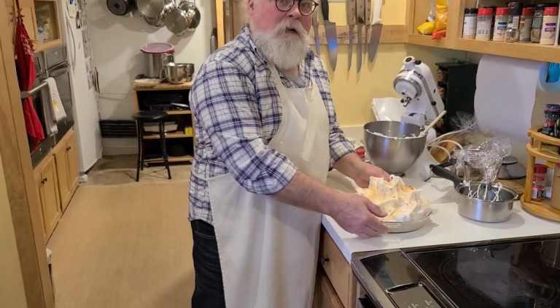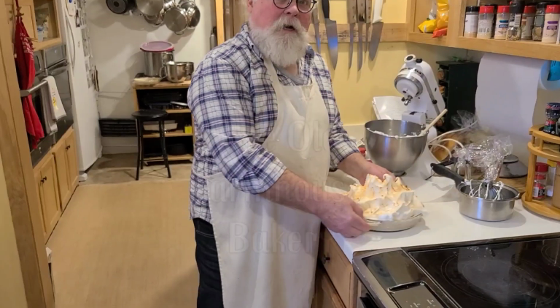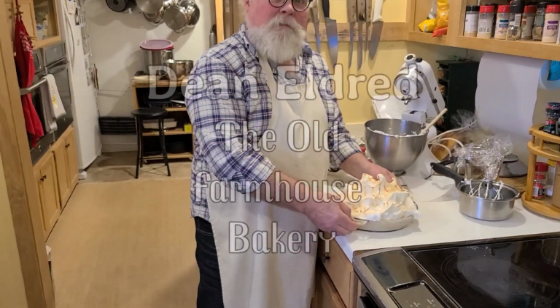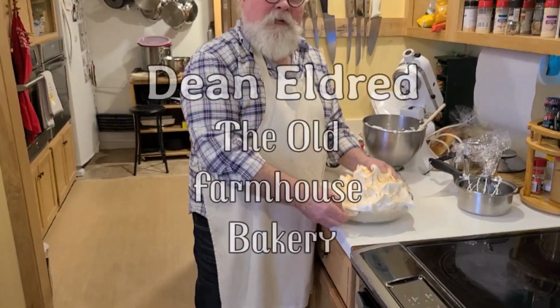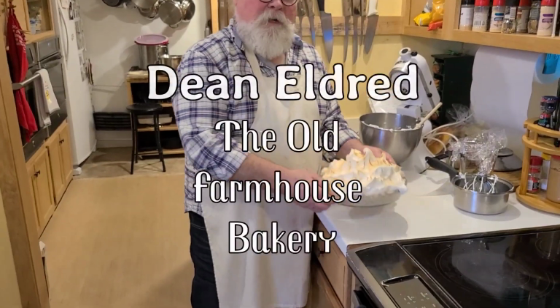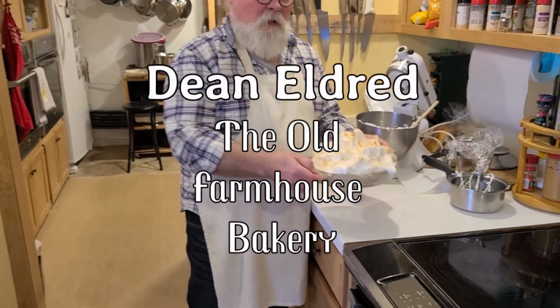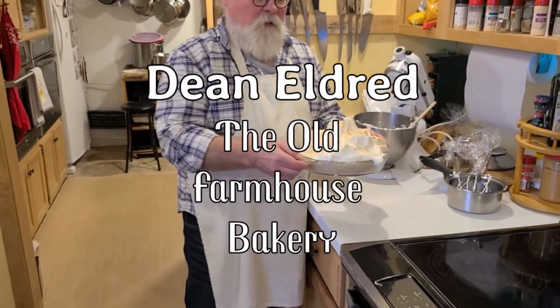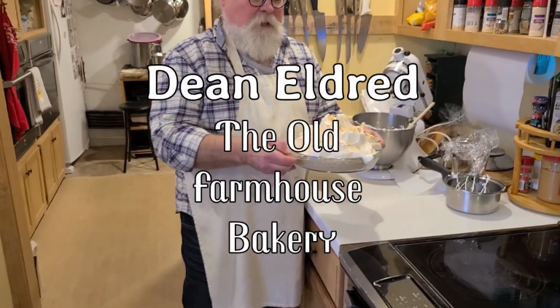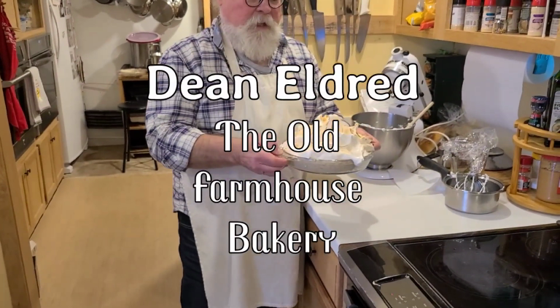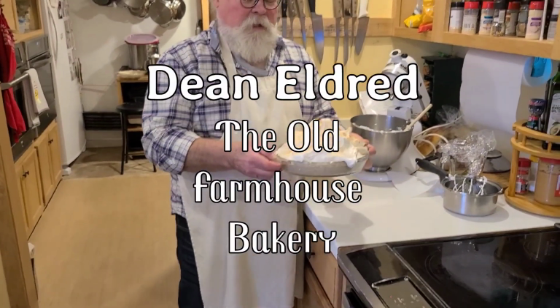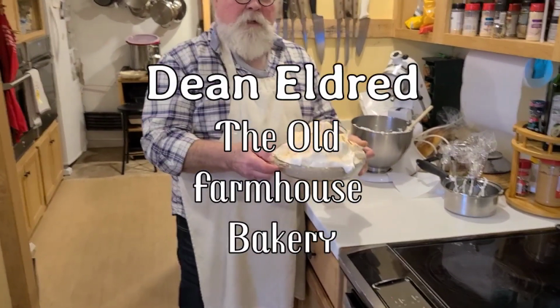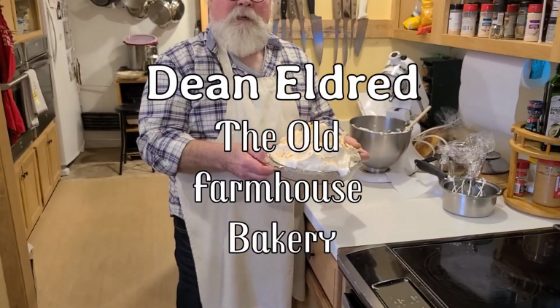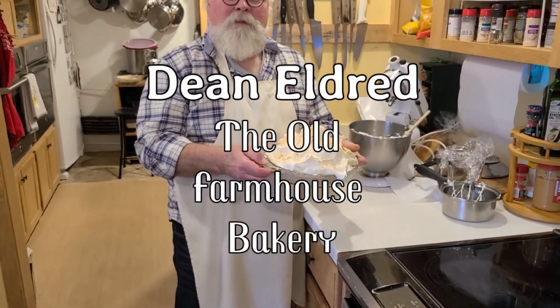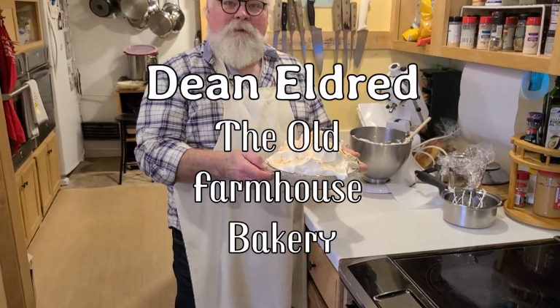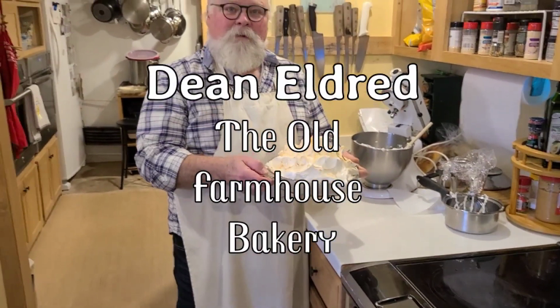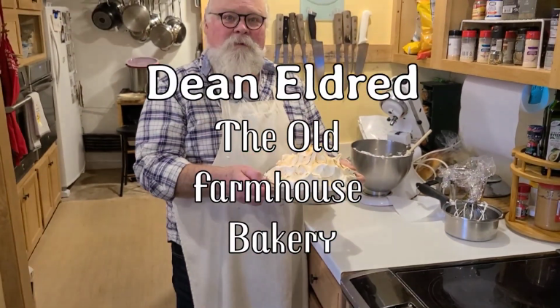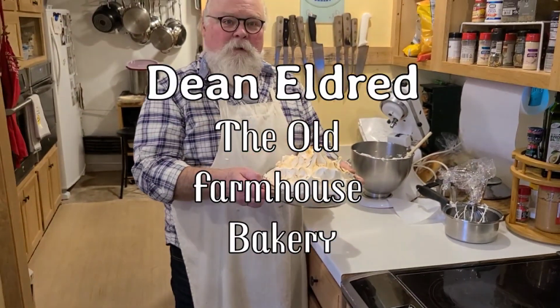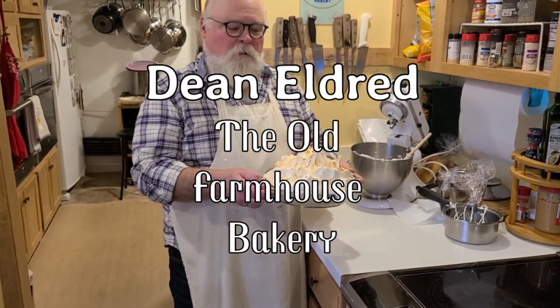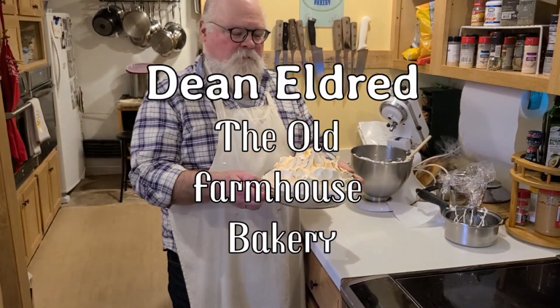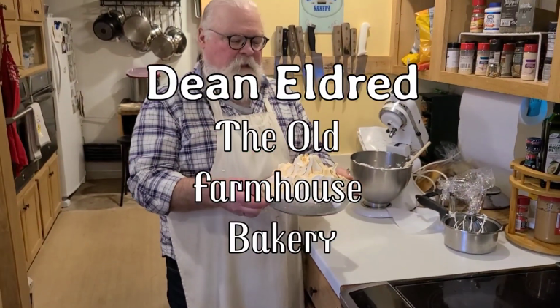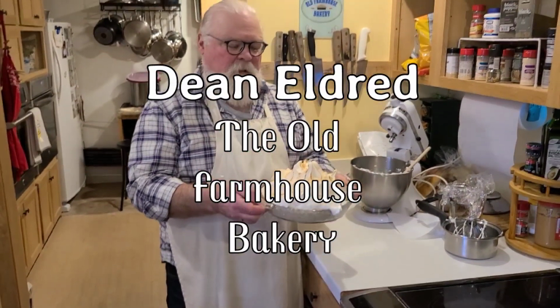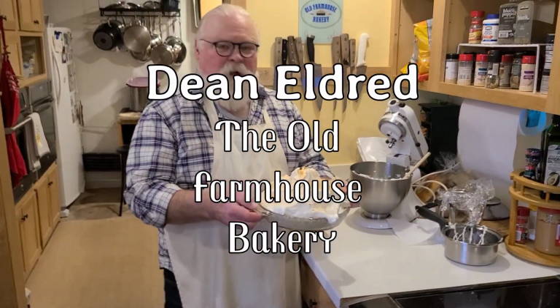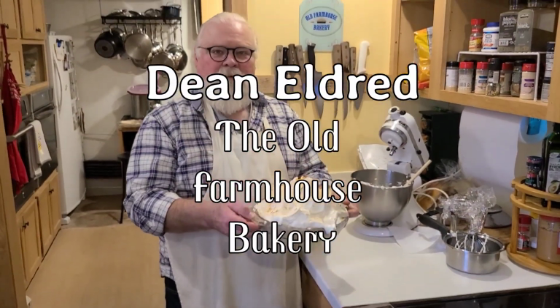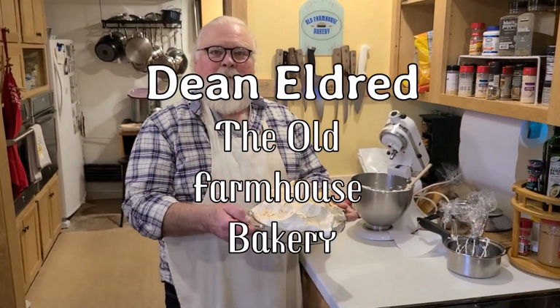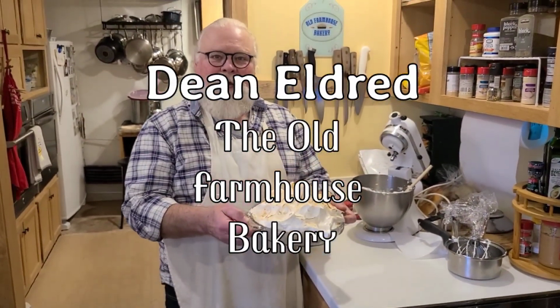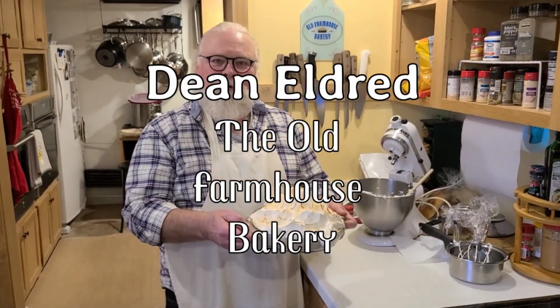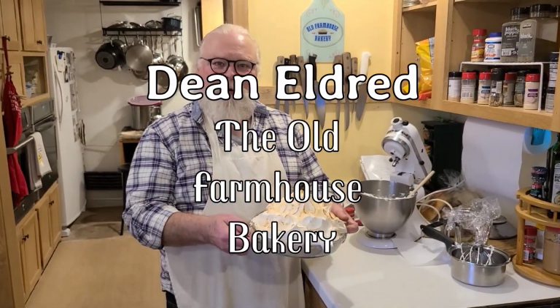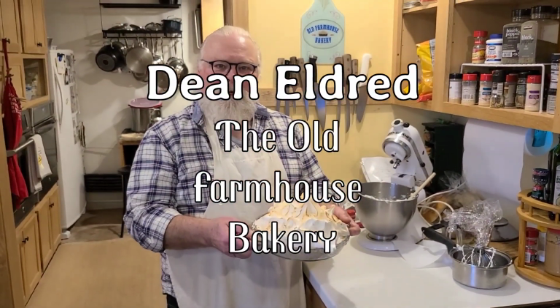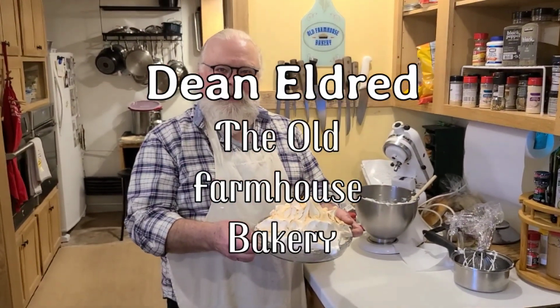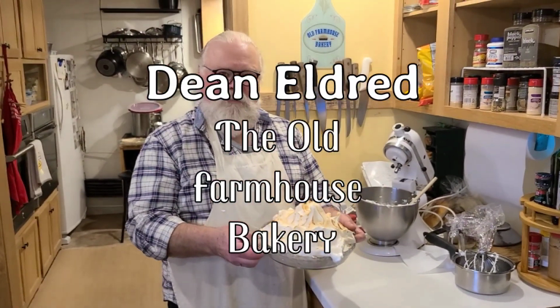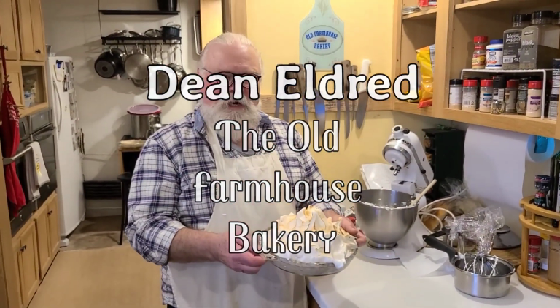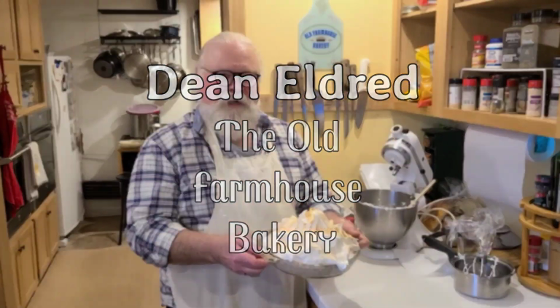I'm Dean Eldred and this is the Old Farmhouse Bakery on 11 Mile.